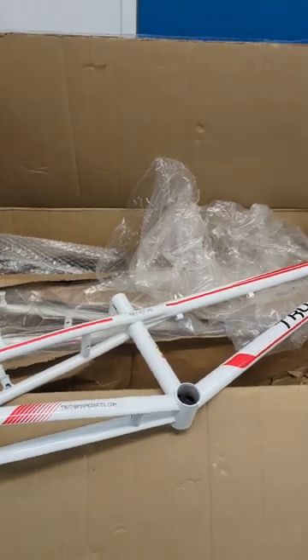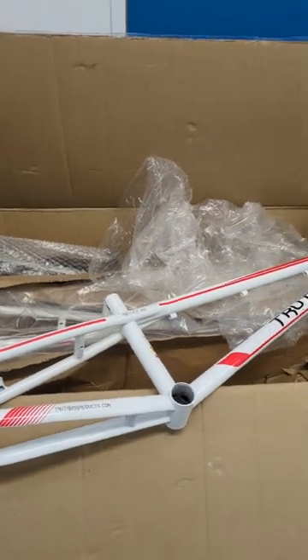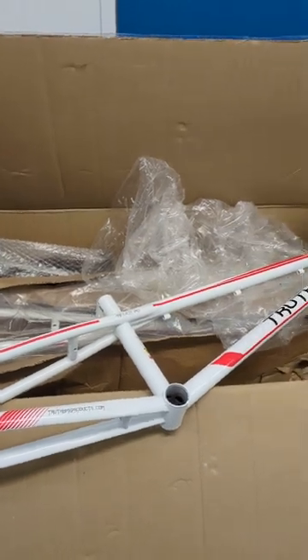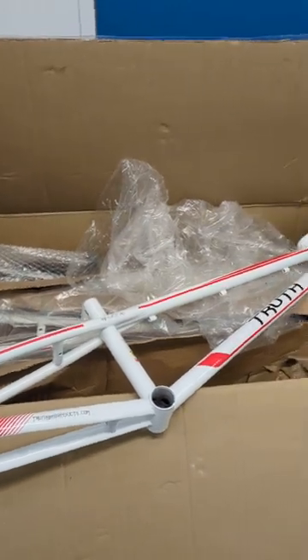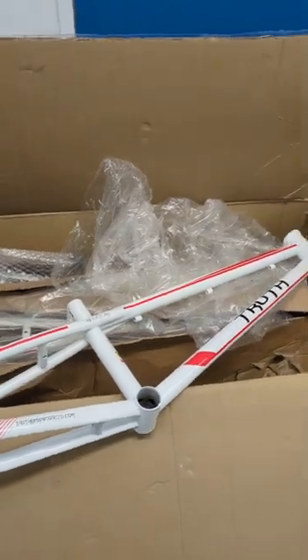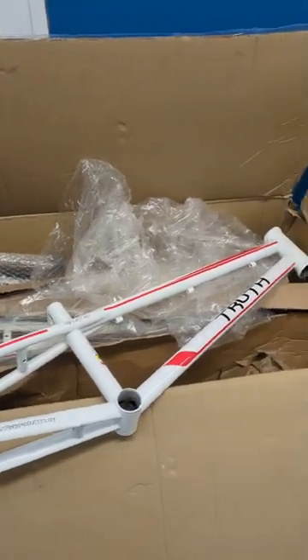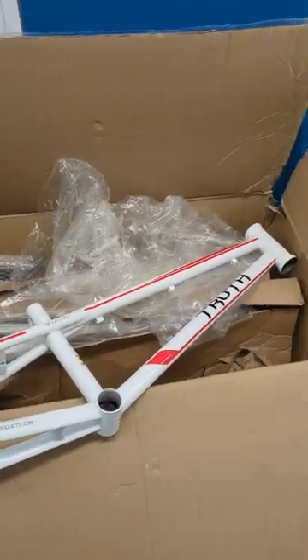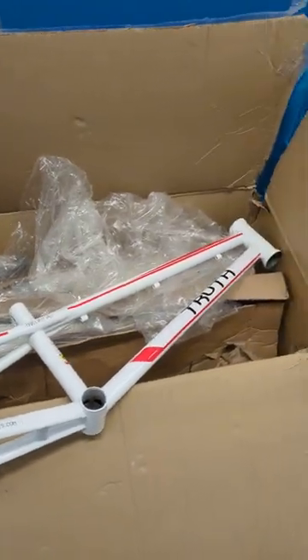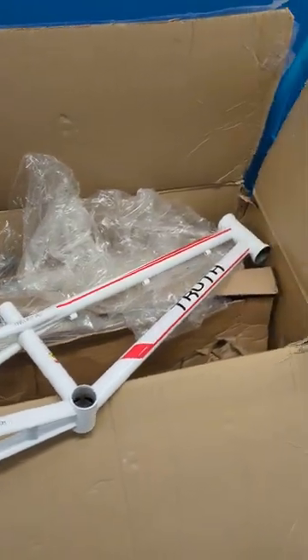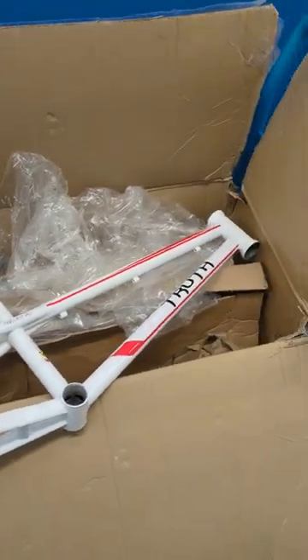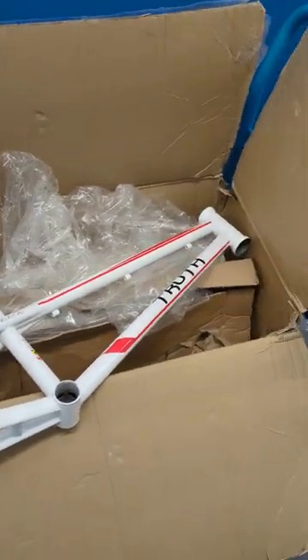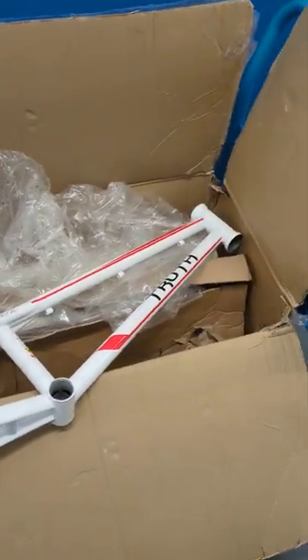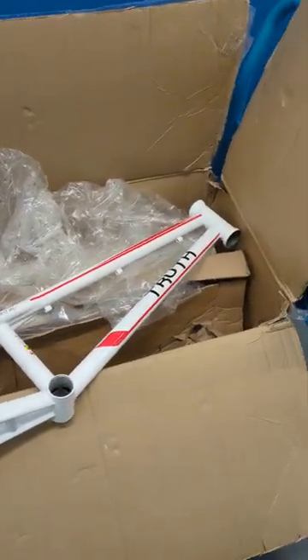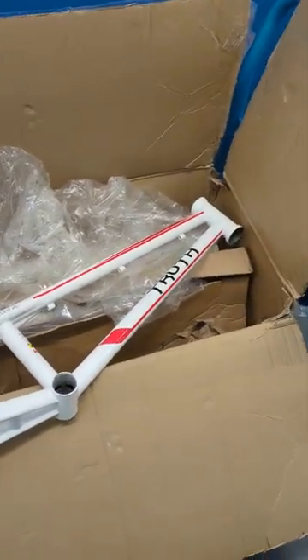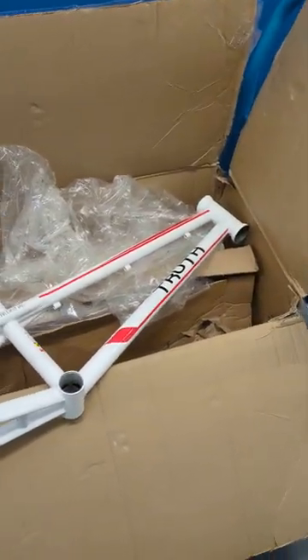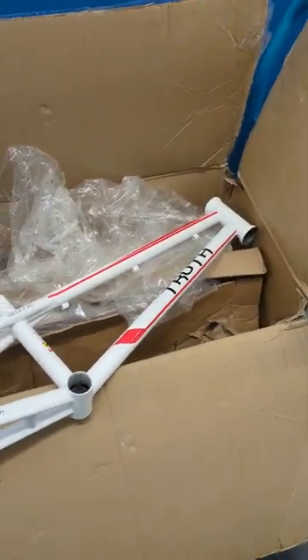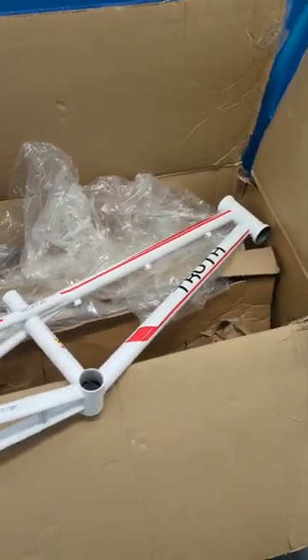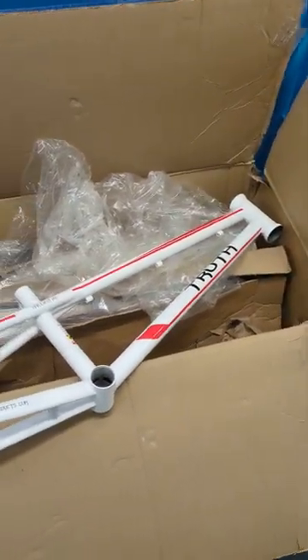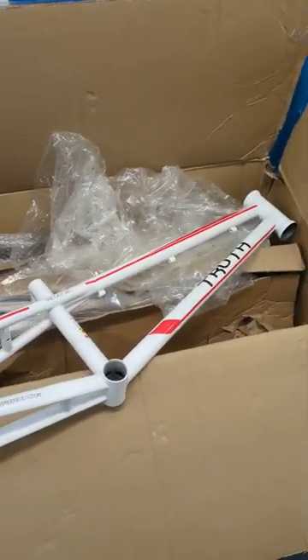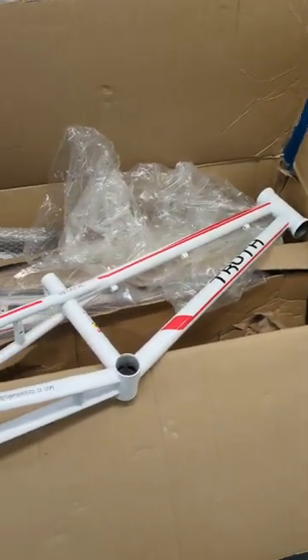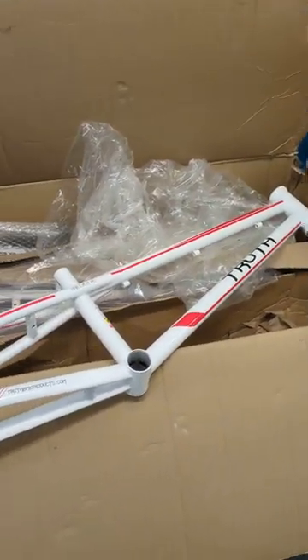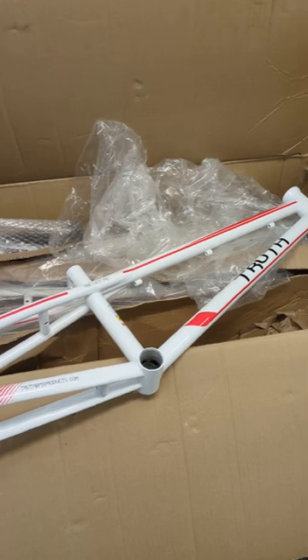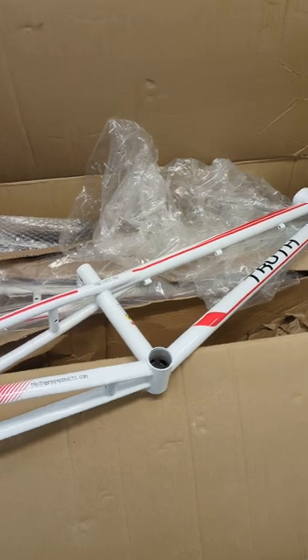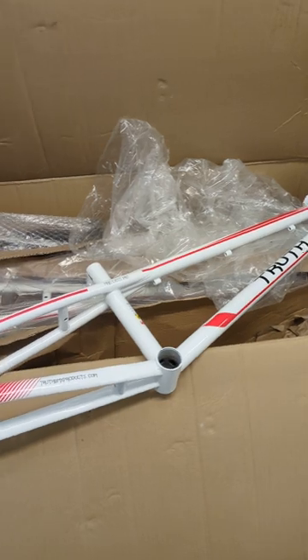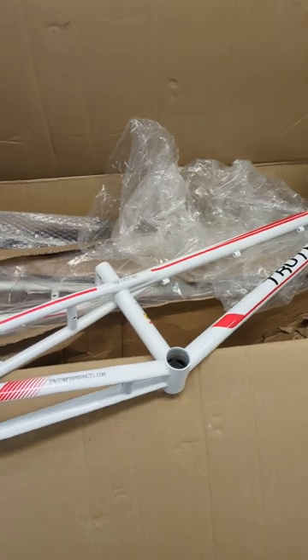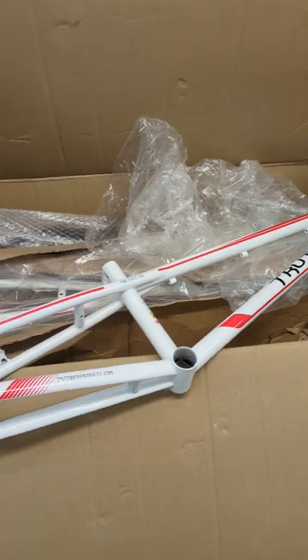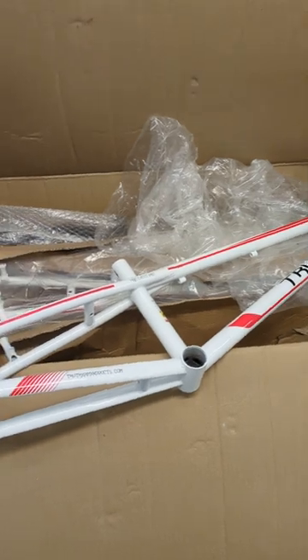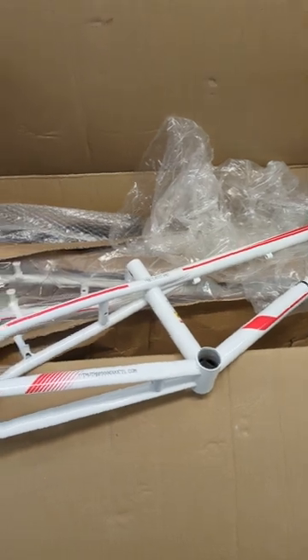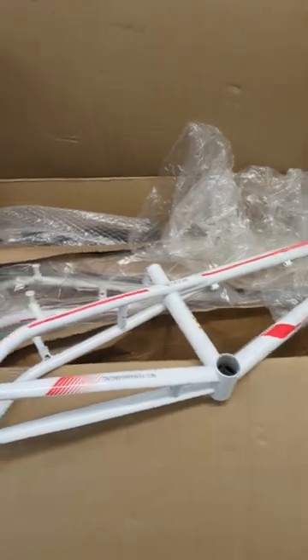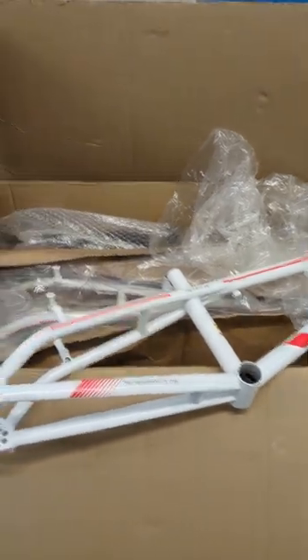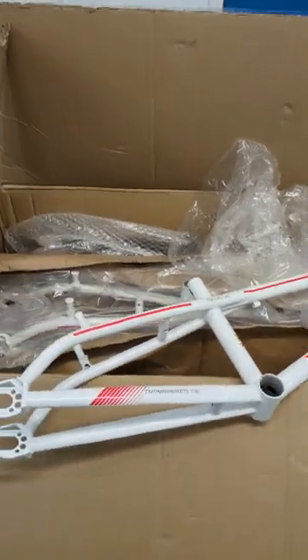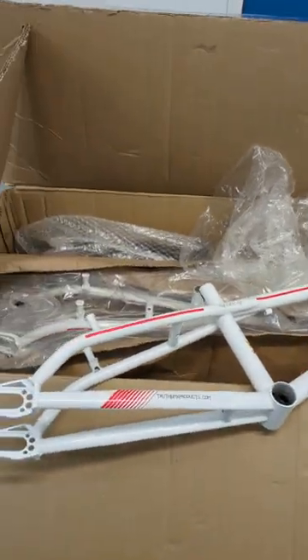I've got to steal one, because personally I just like steel frames.